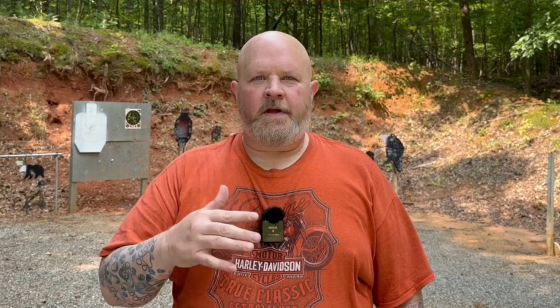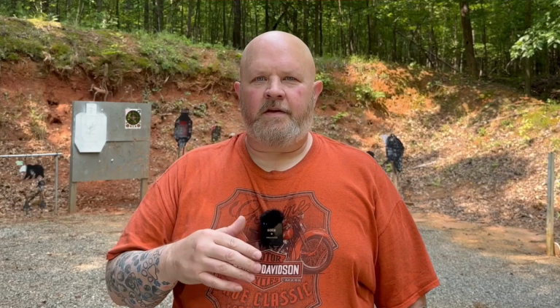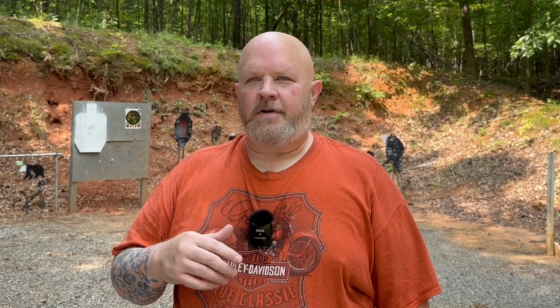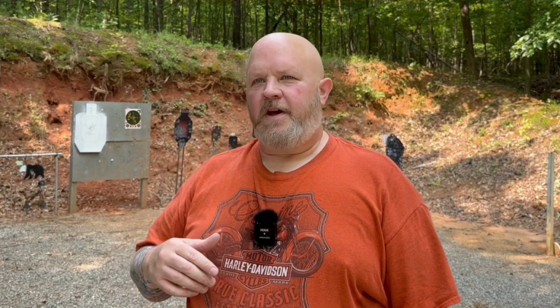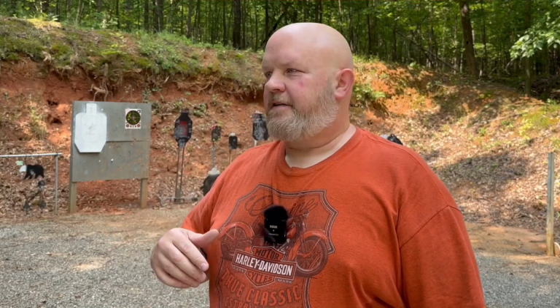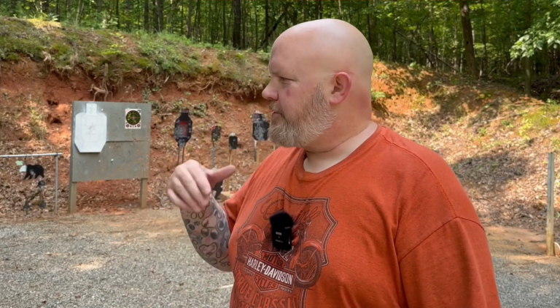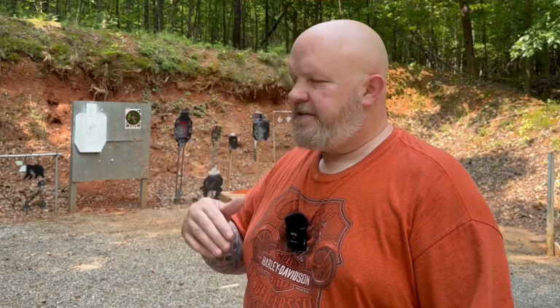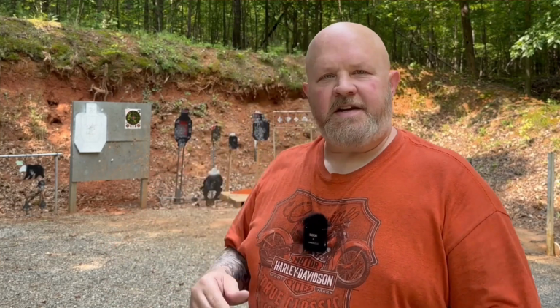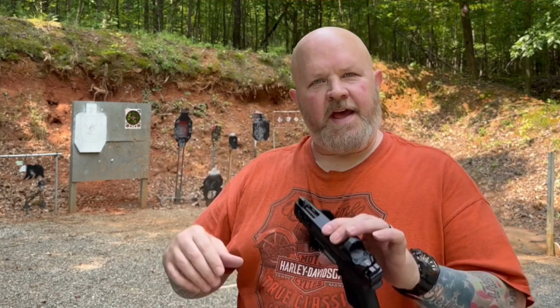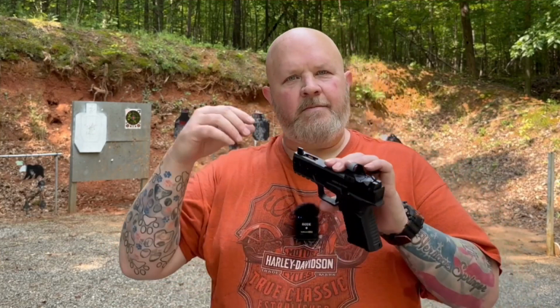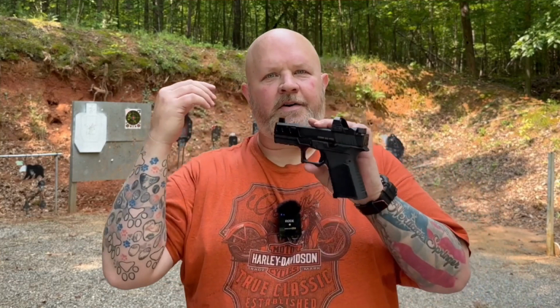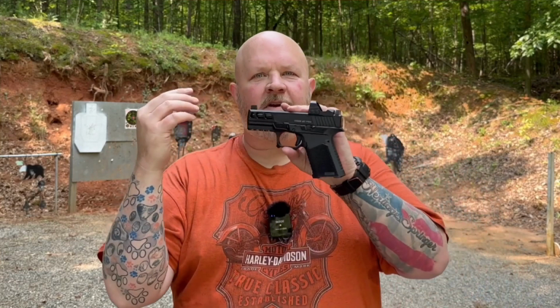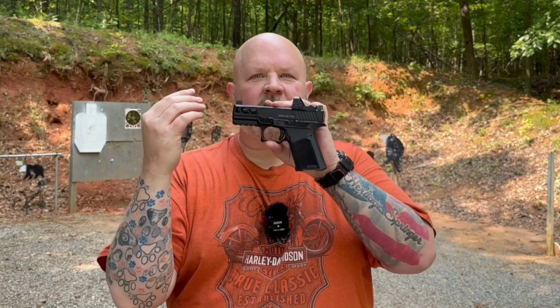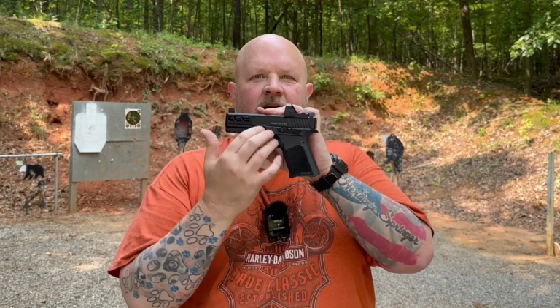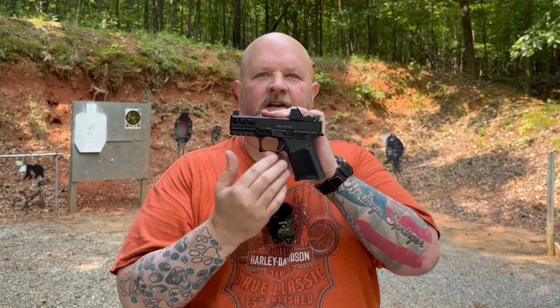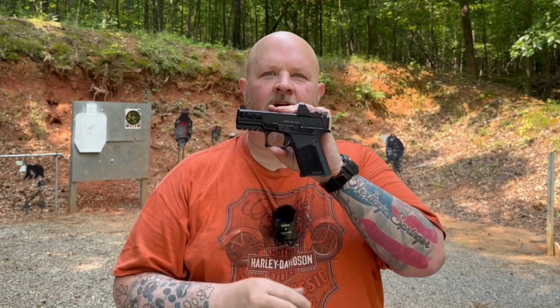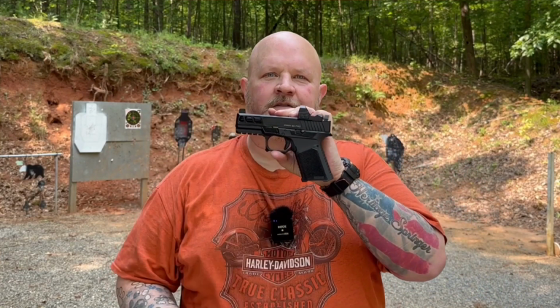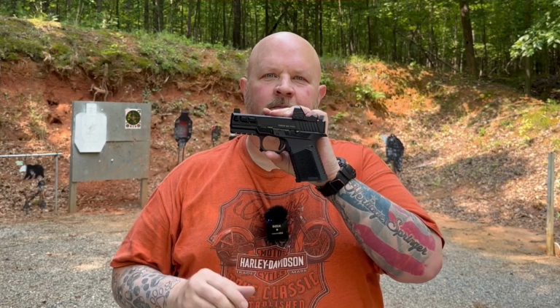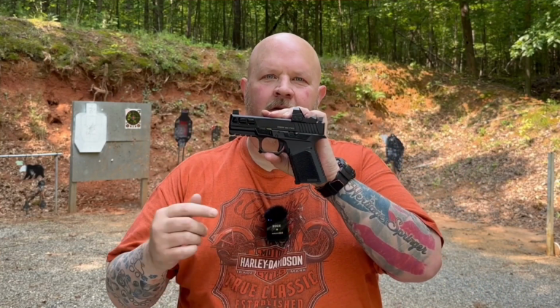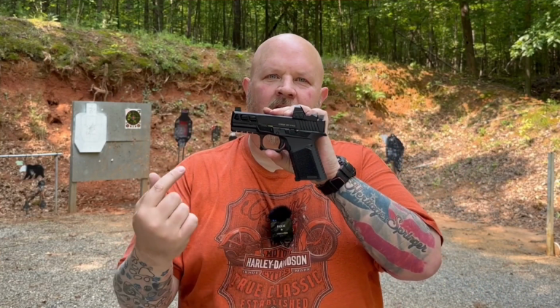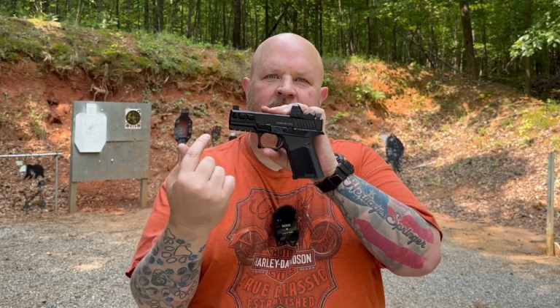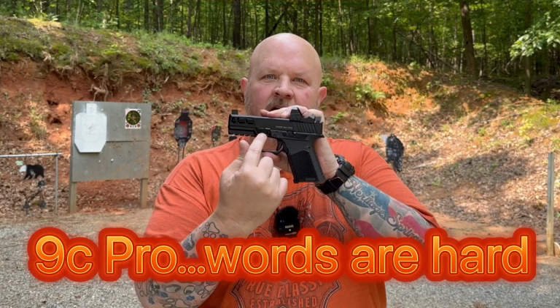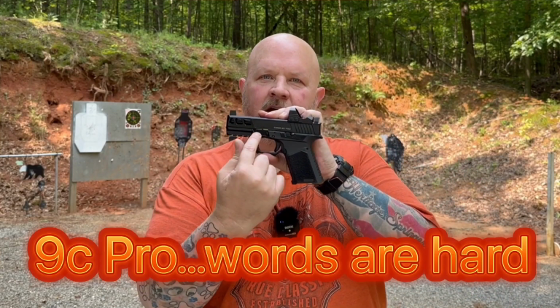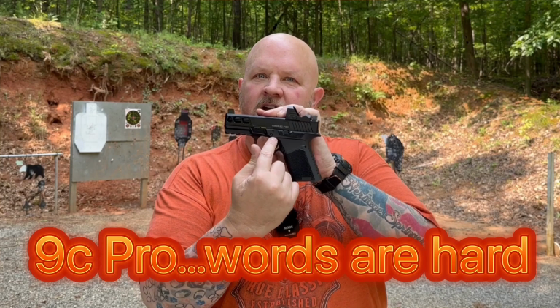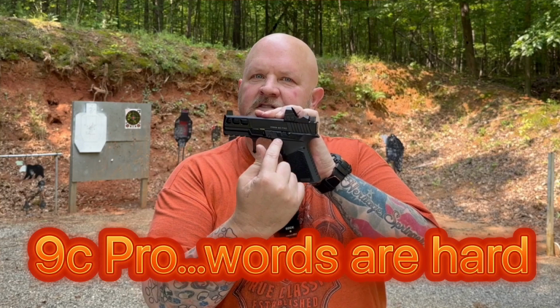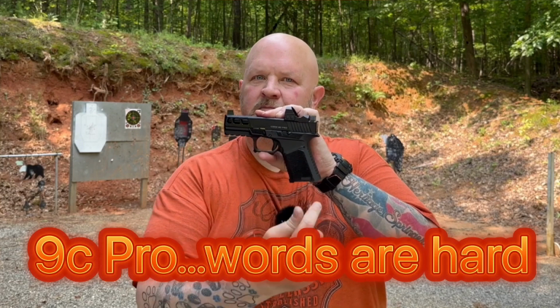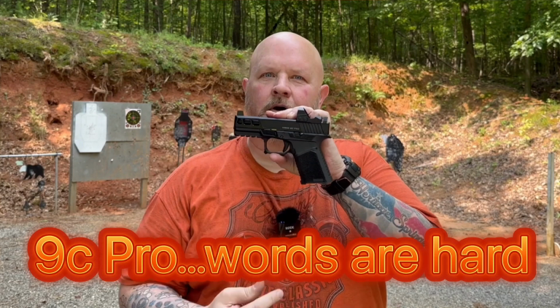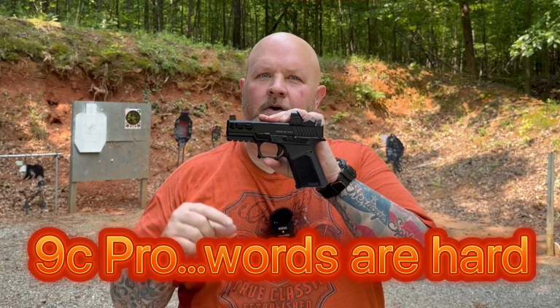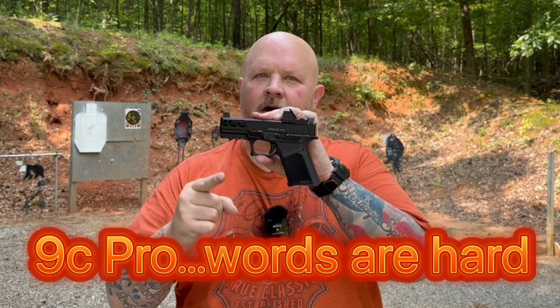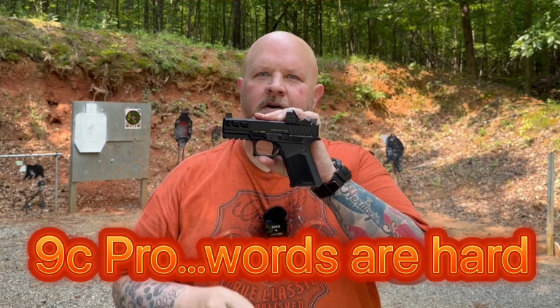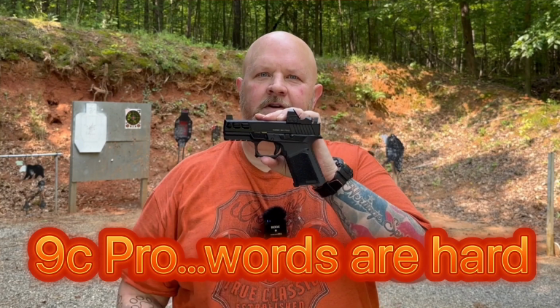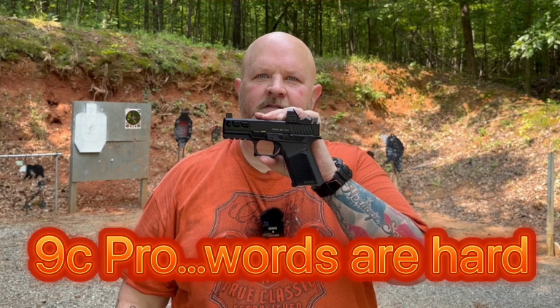Hey guys, welcome back to the range. Today I'm out here because I have the Anderson Manufacturing Kyger 9C Pro out here for testing.